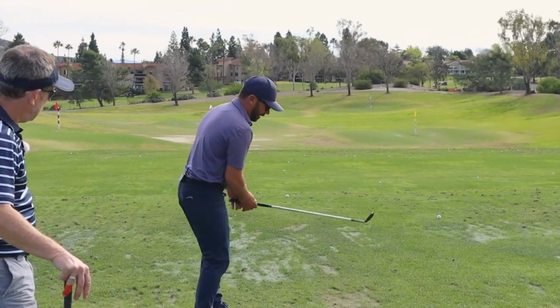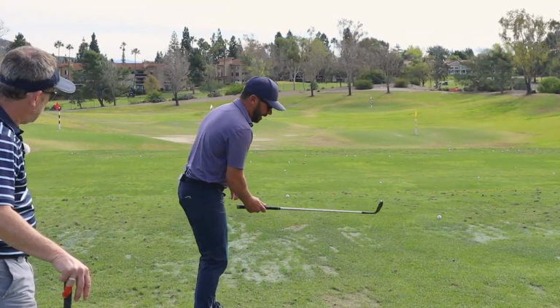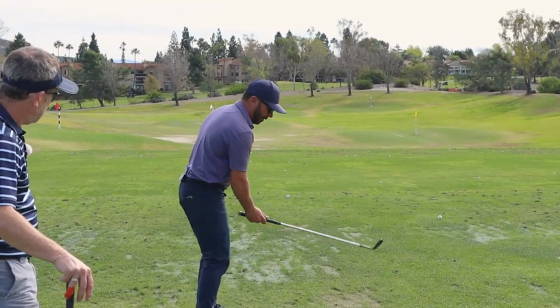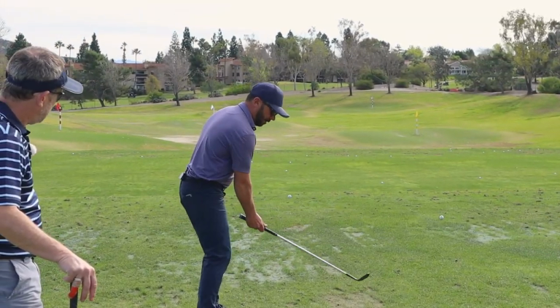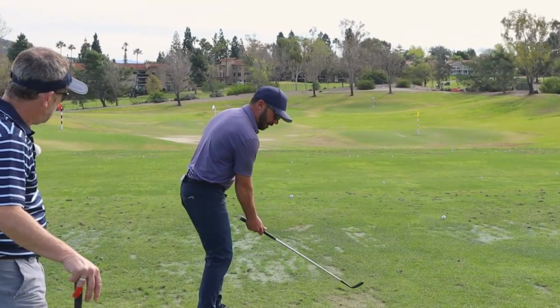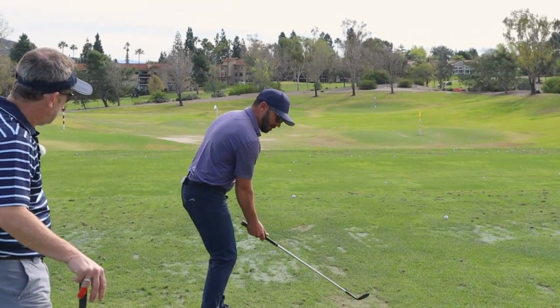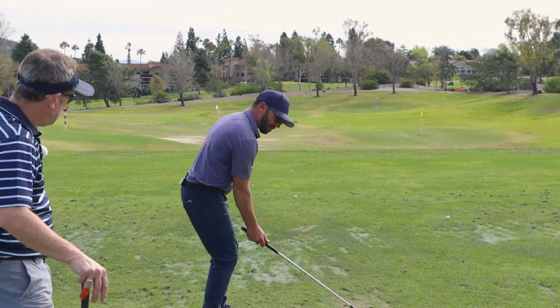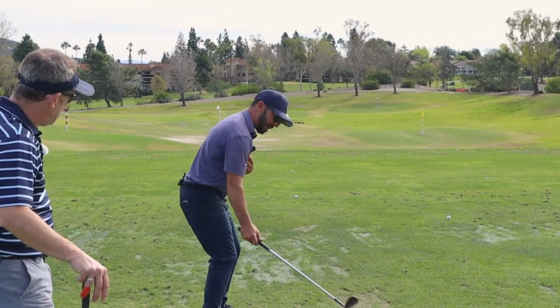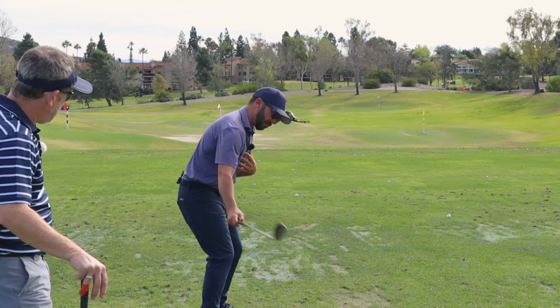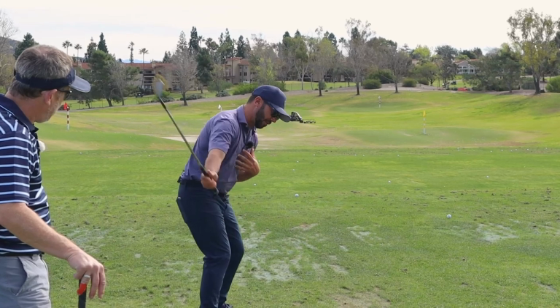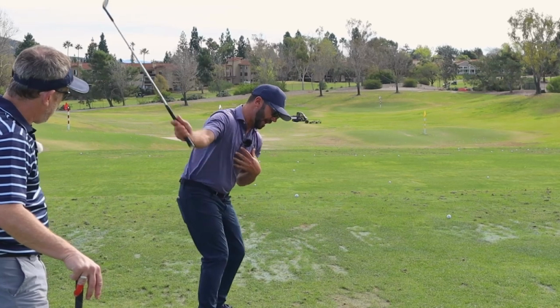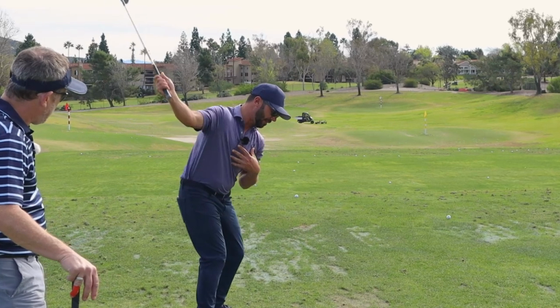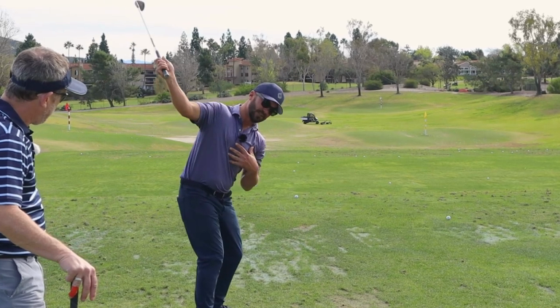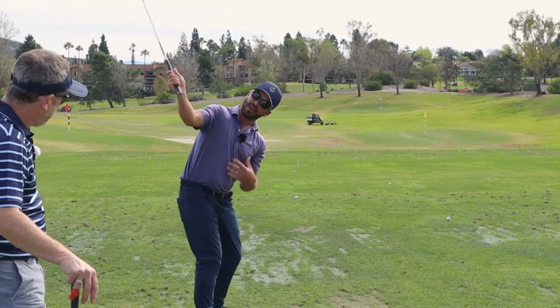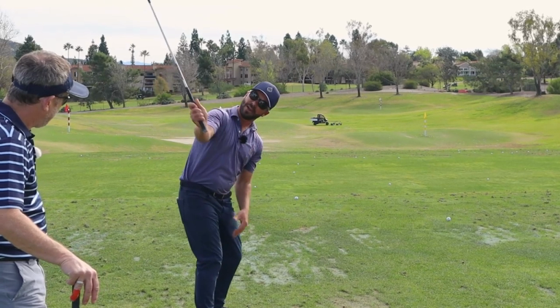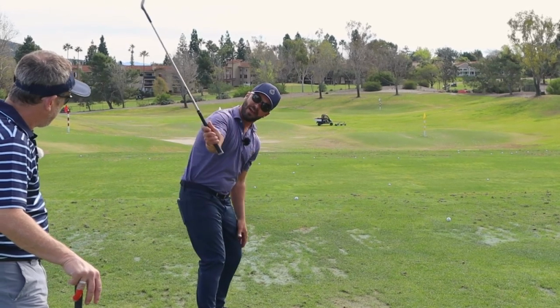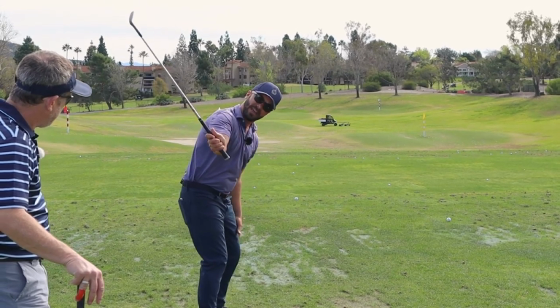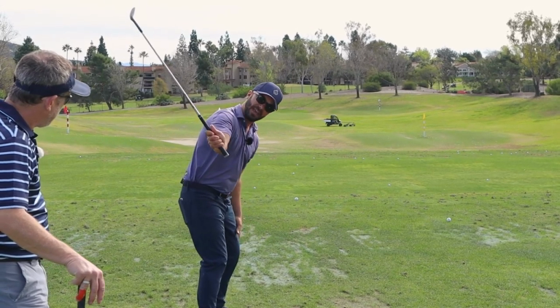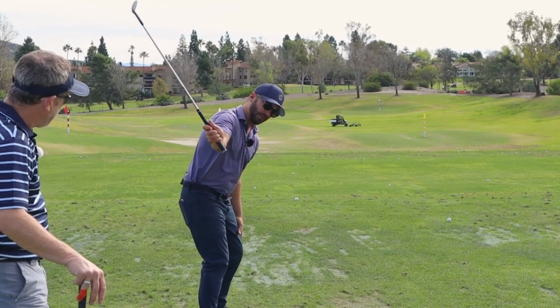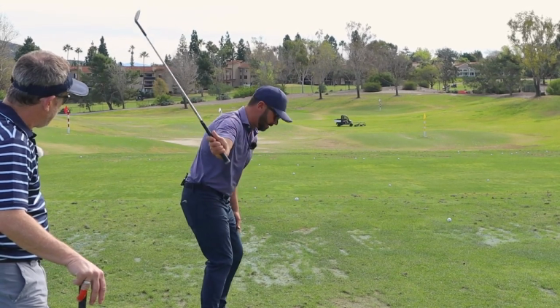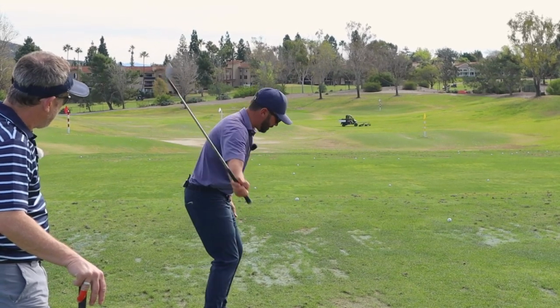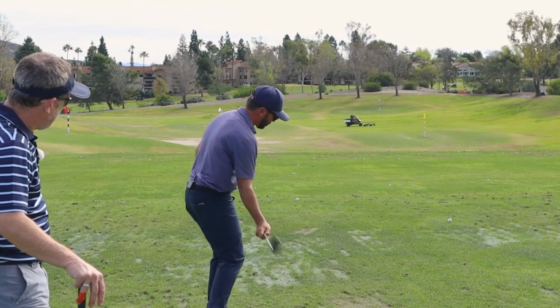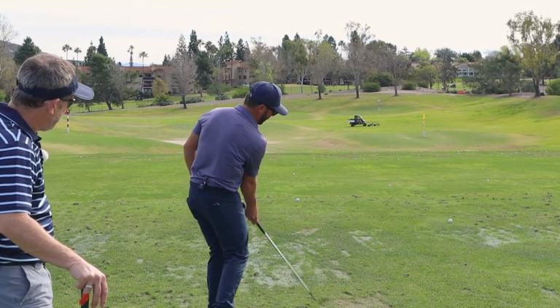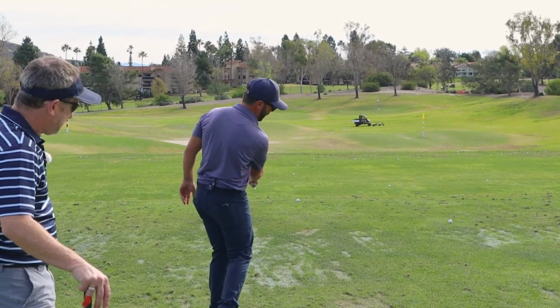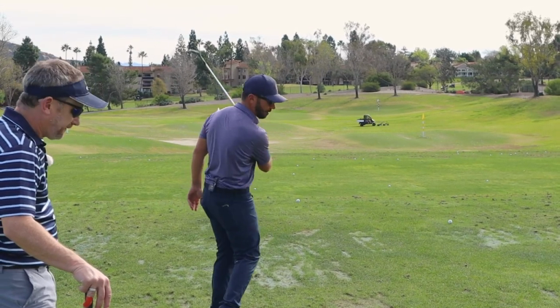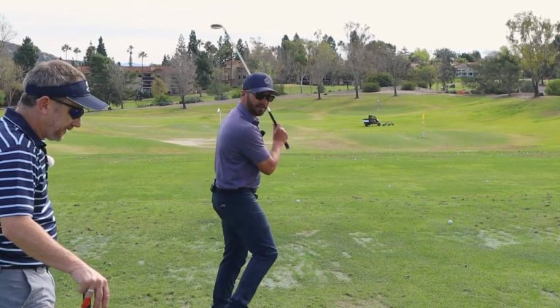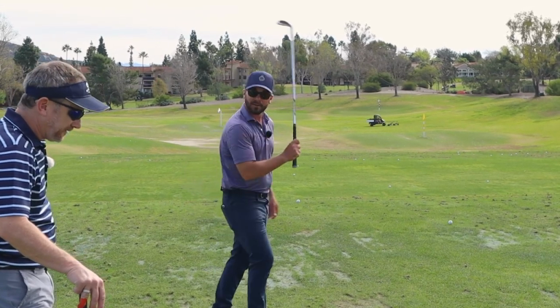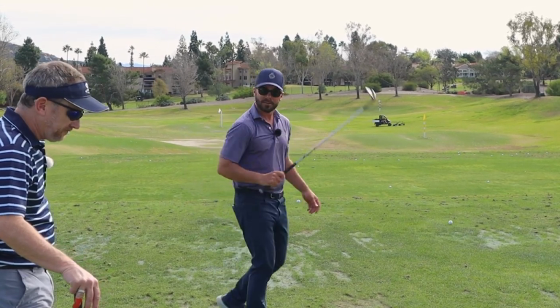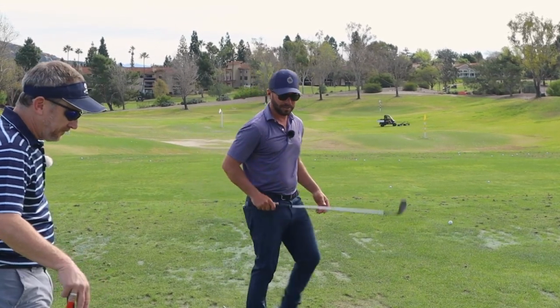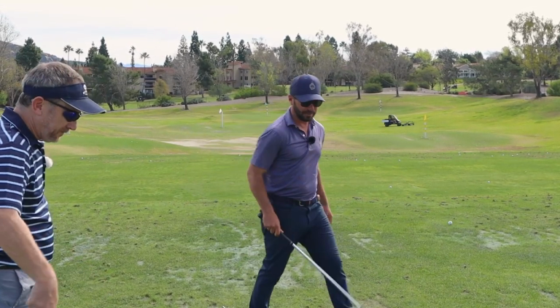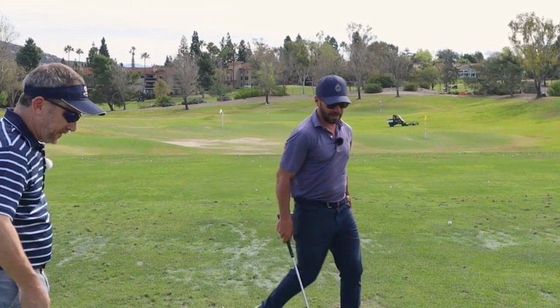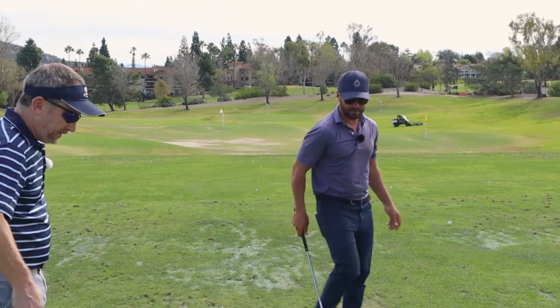The club's just staying in front of that, so now you have the angle you need to strike down. It's really, really awesome.